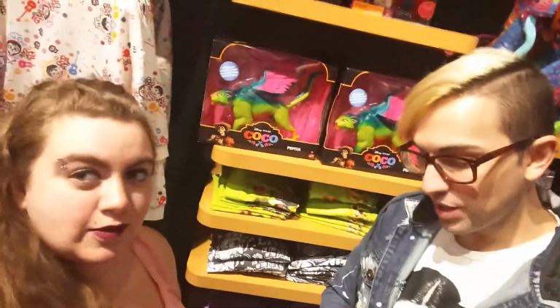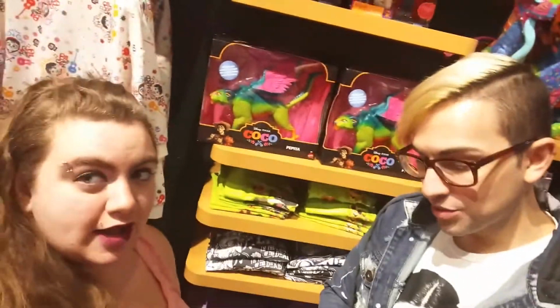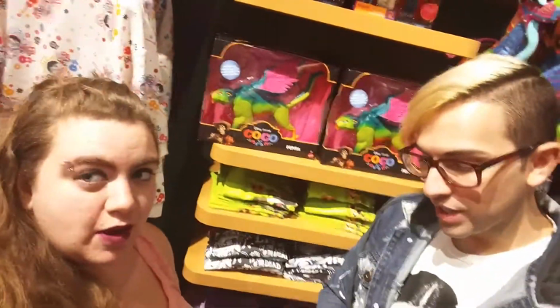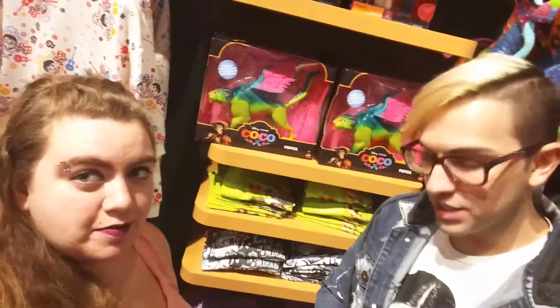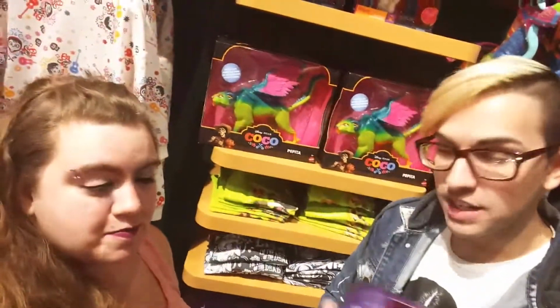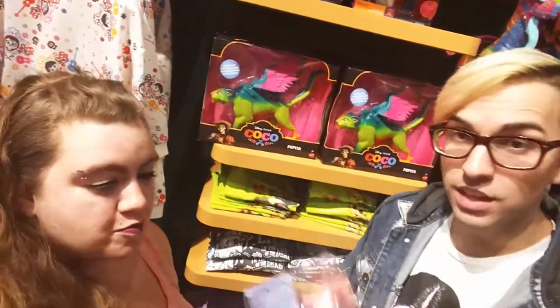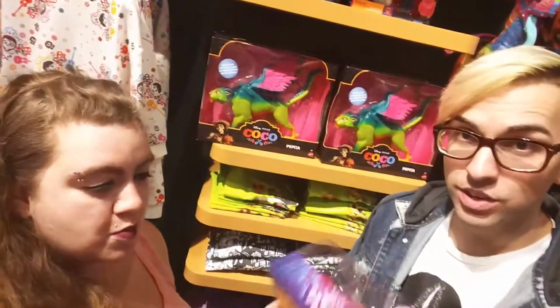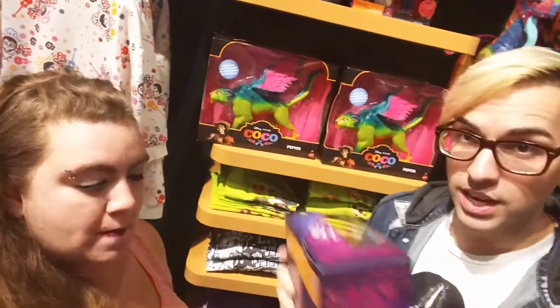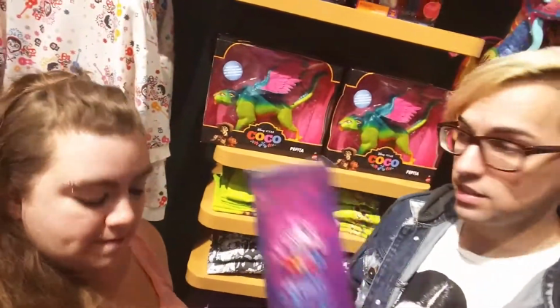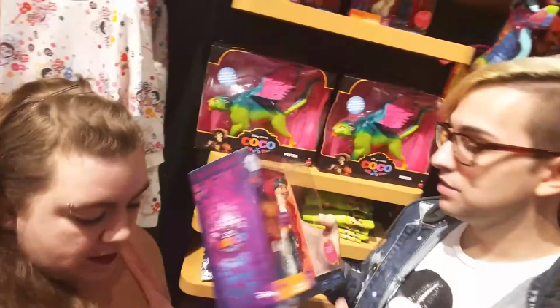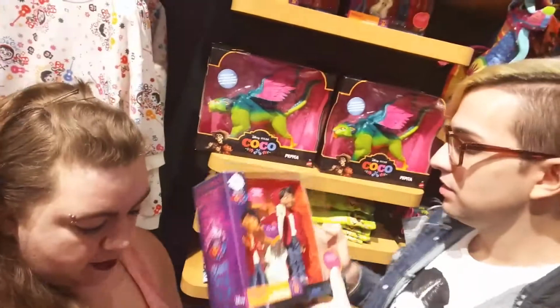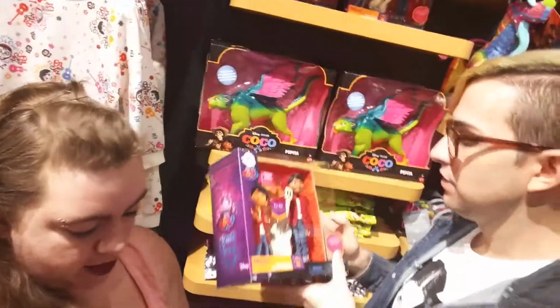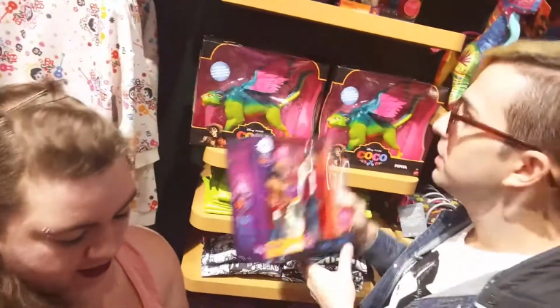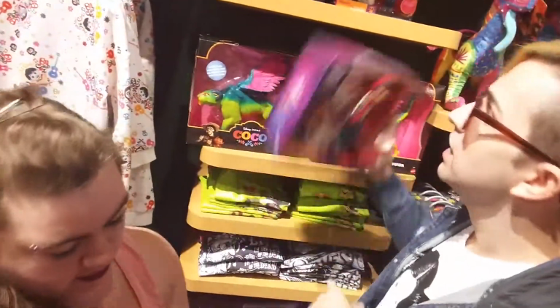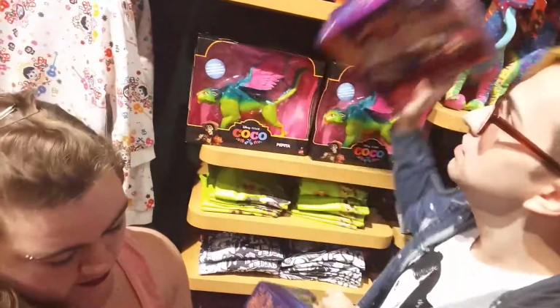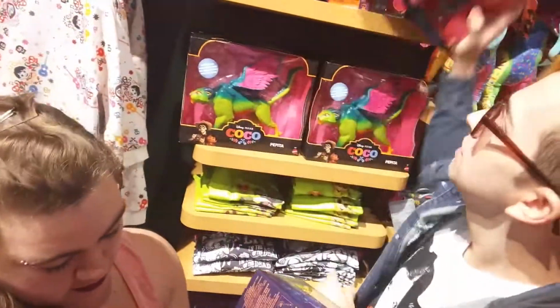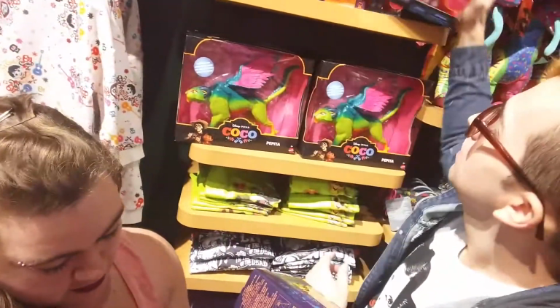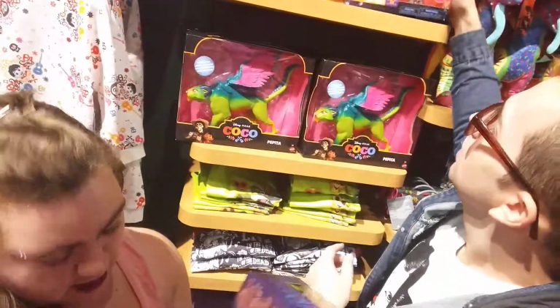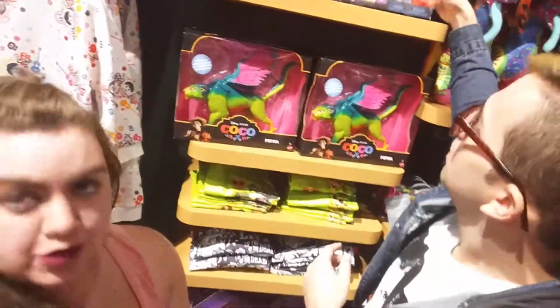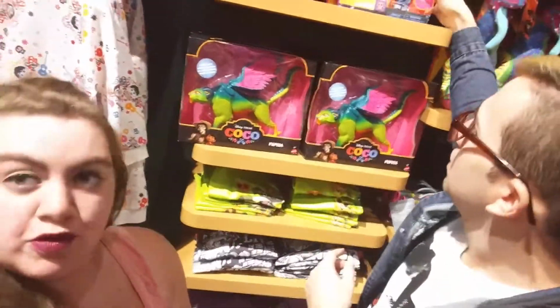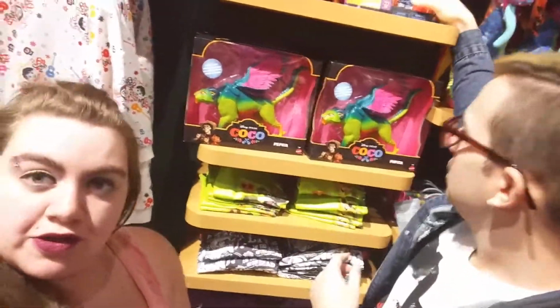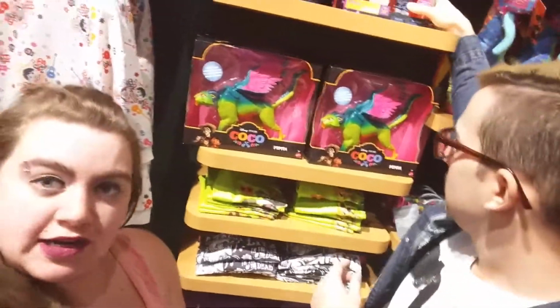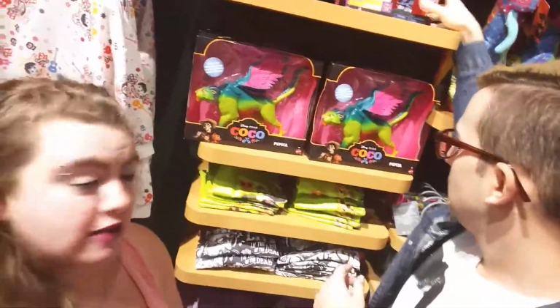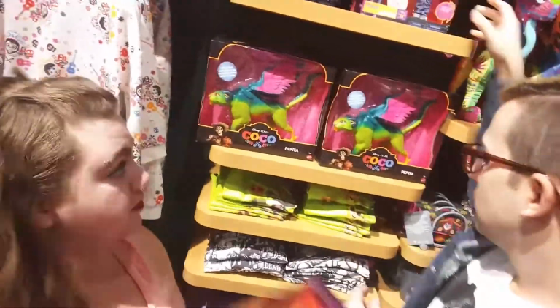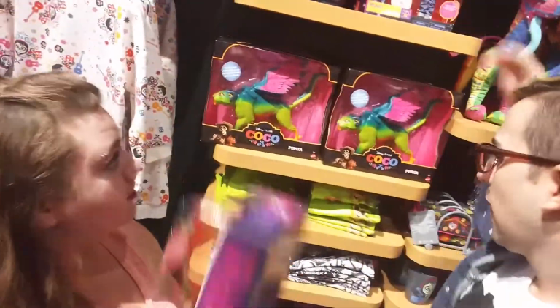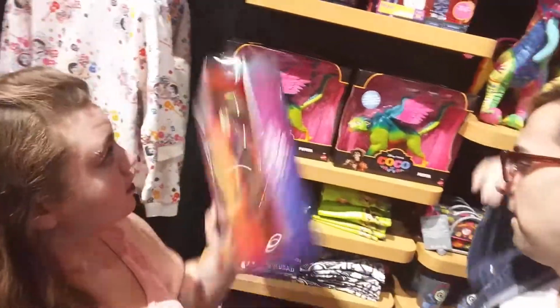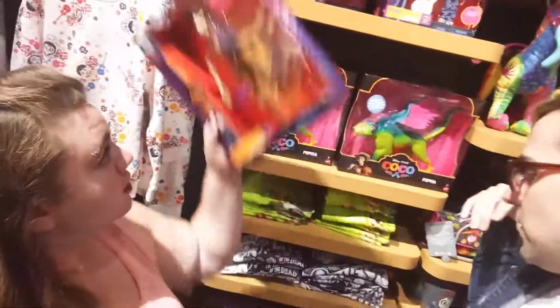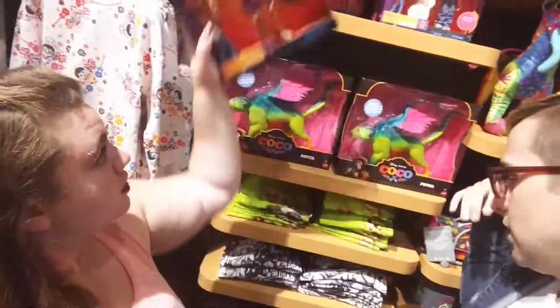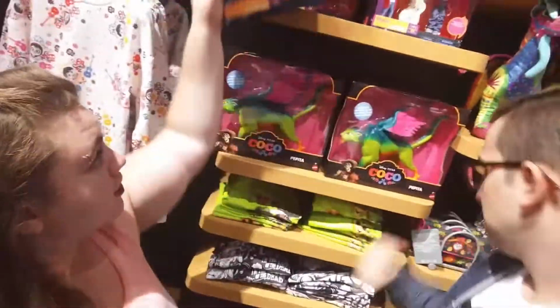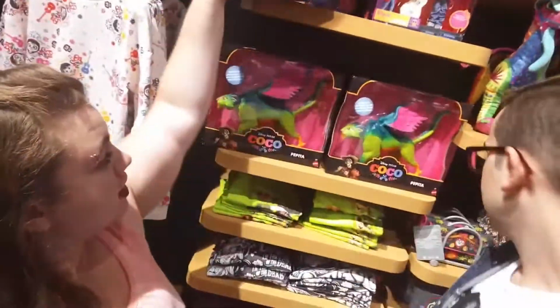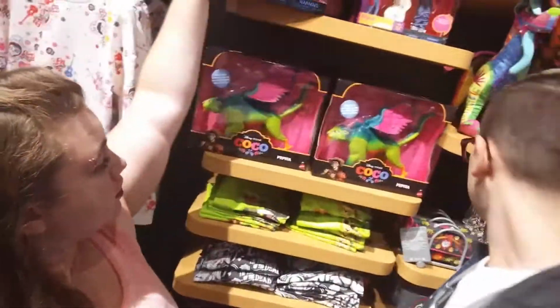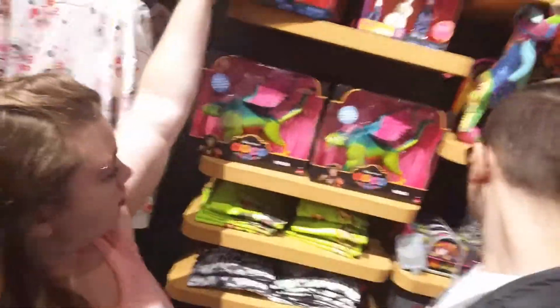So he's retailing at $30 for Miguel — they're both $30. So that's cool.